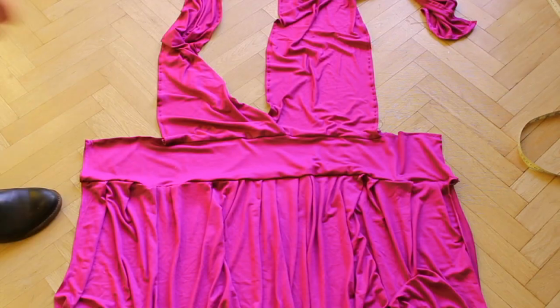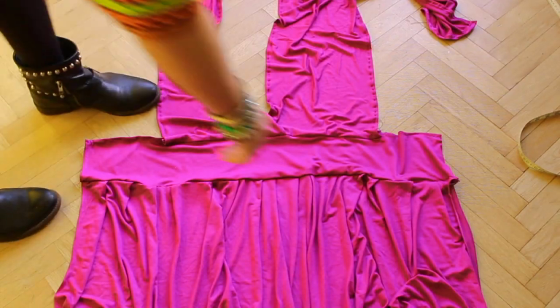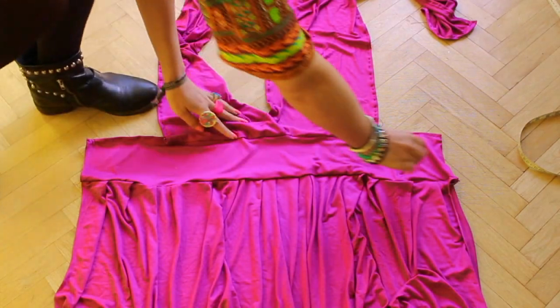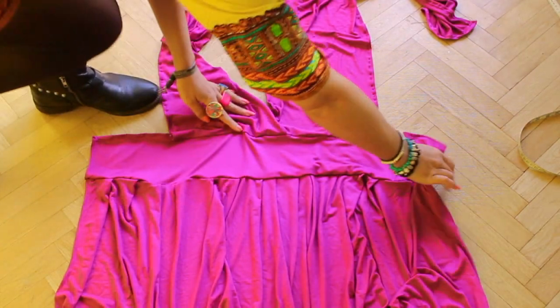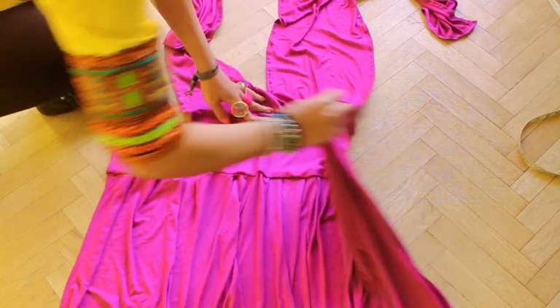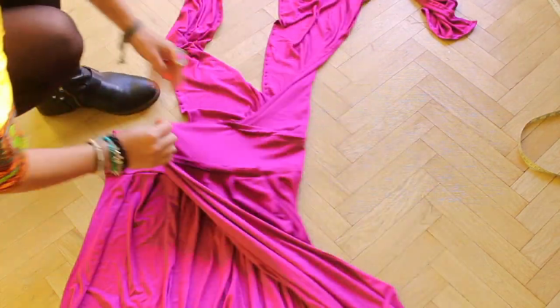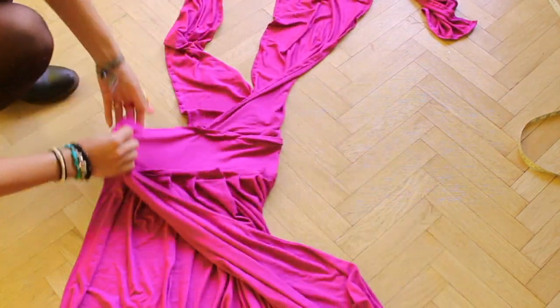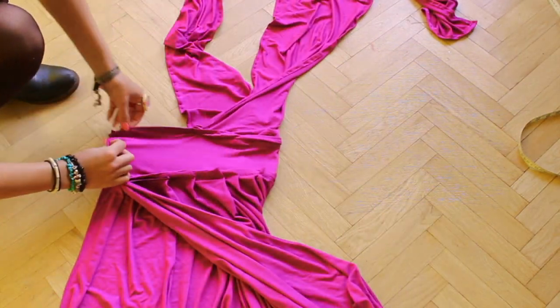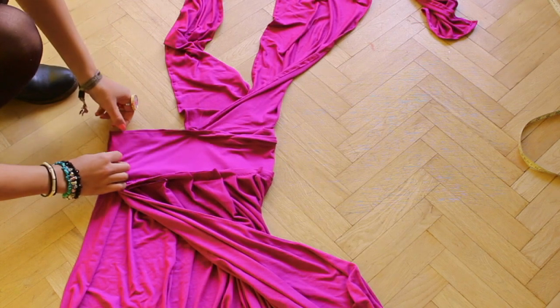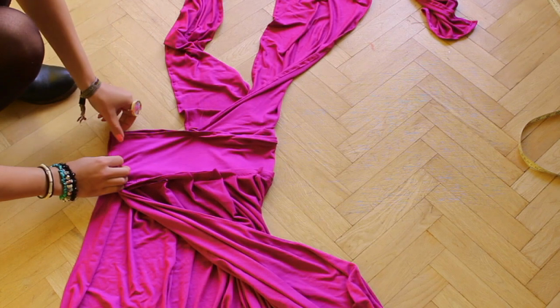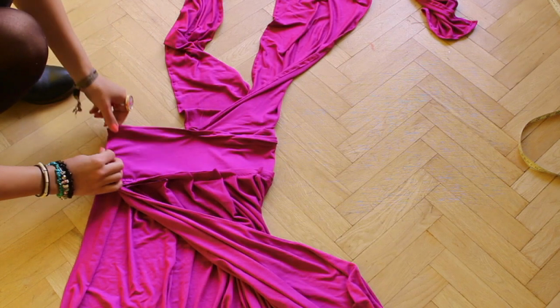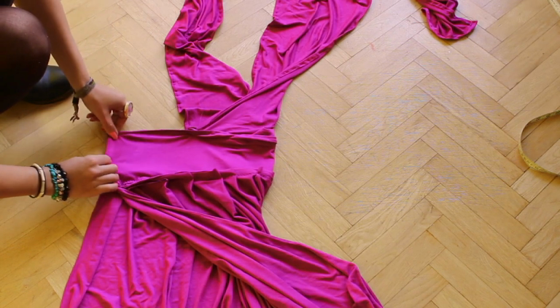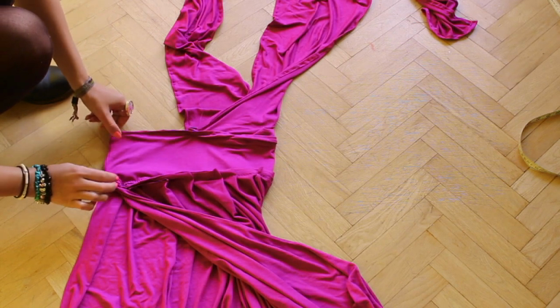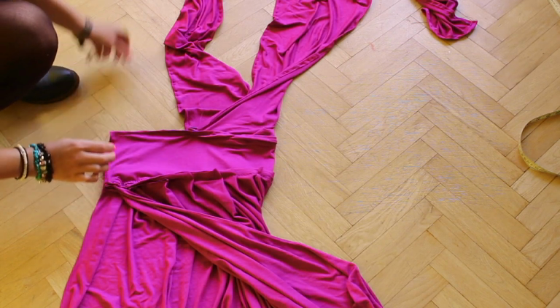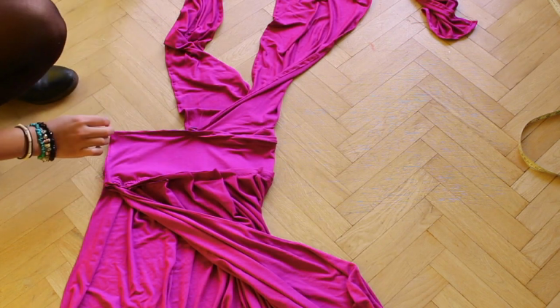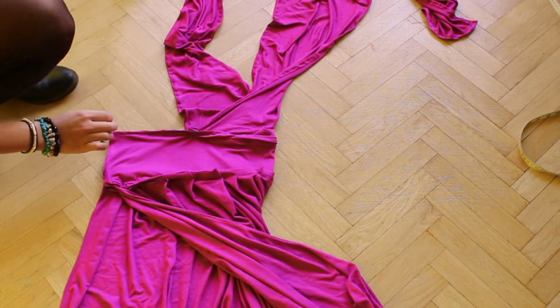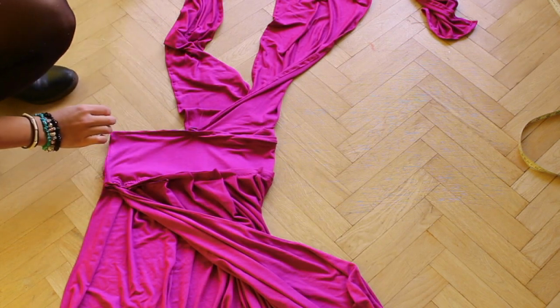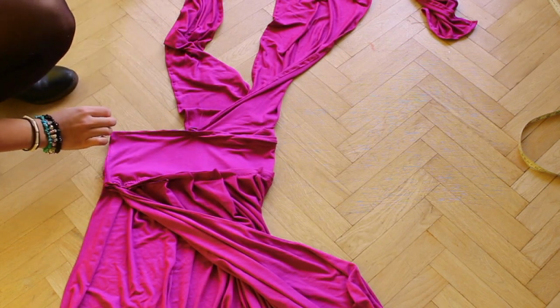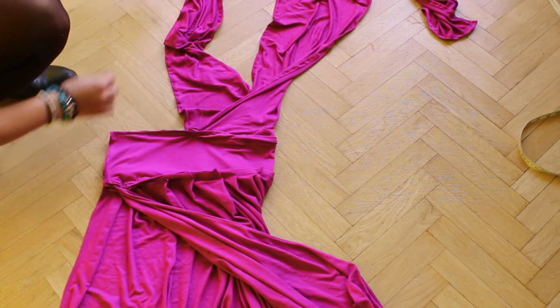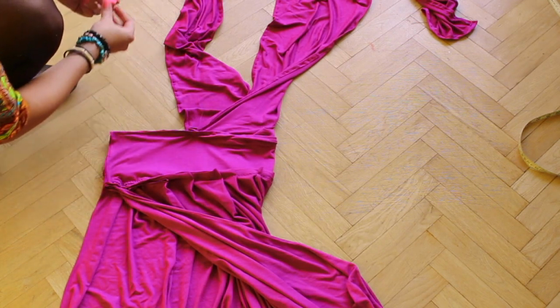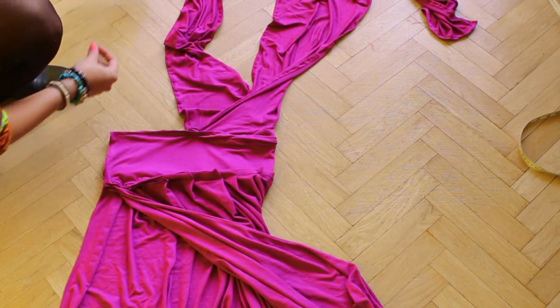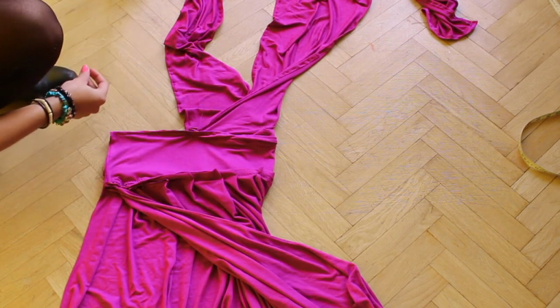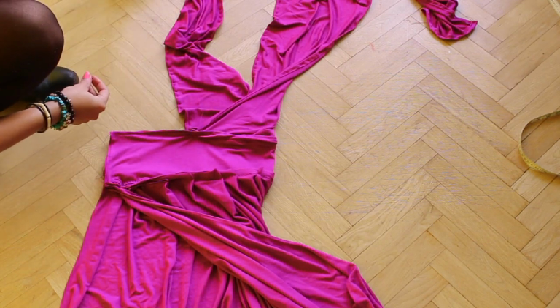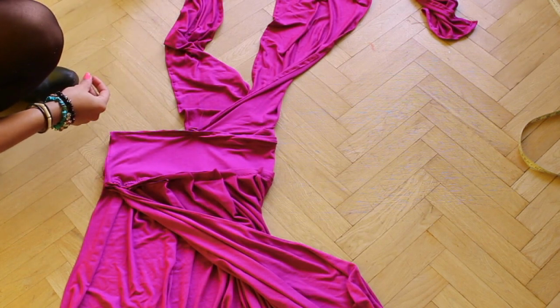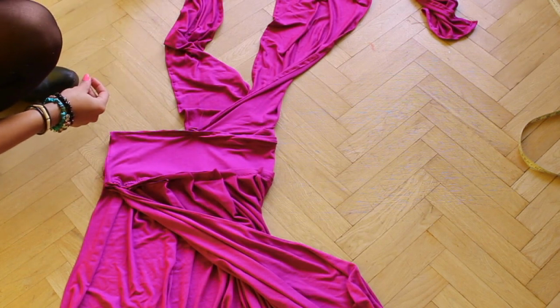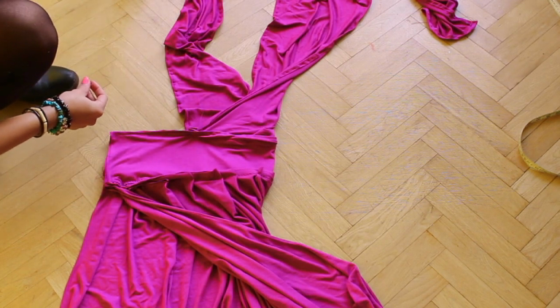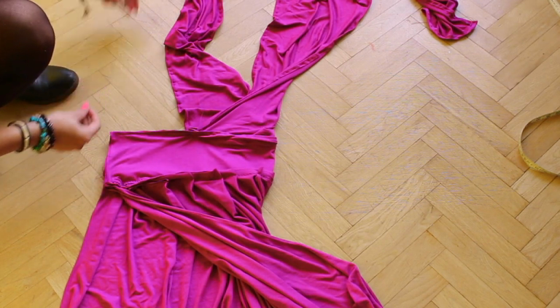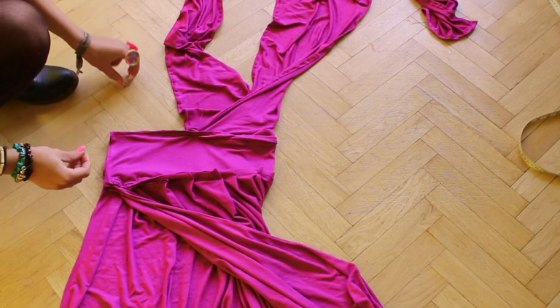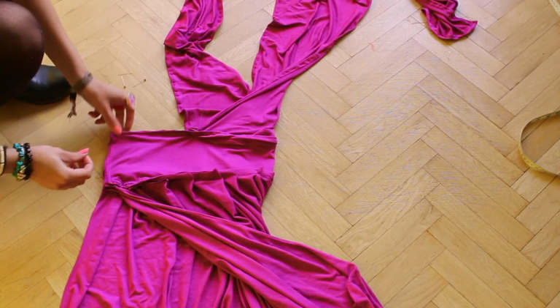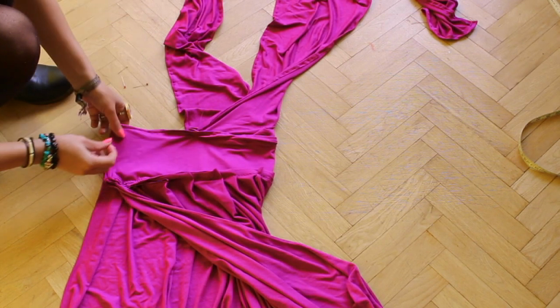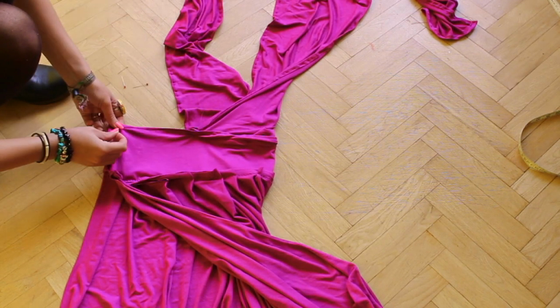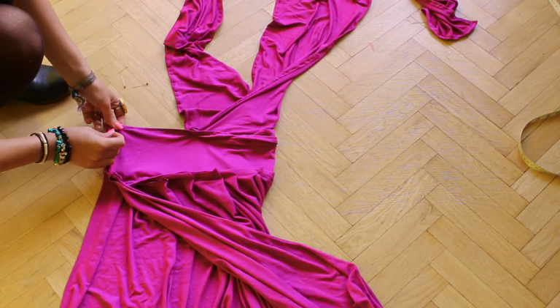And now you can close the bottom. Pin it, sew it, and hem the bottom — and you're done!